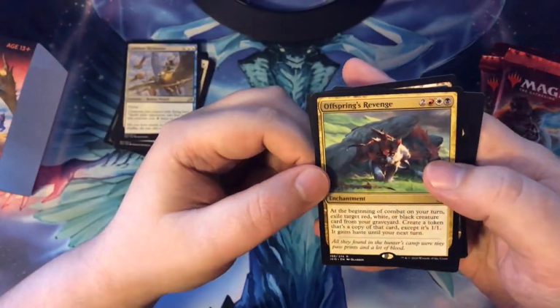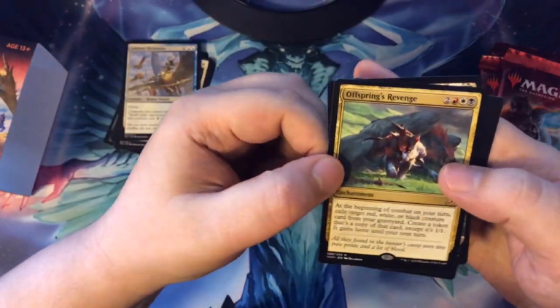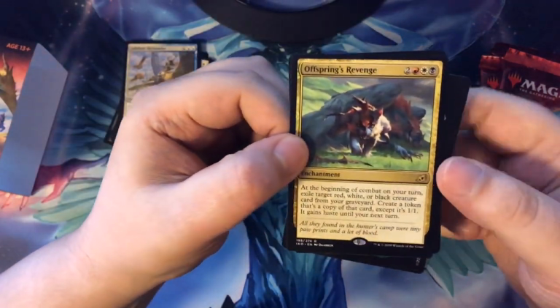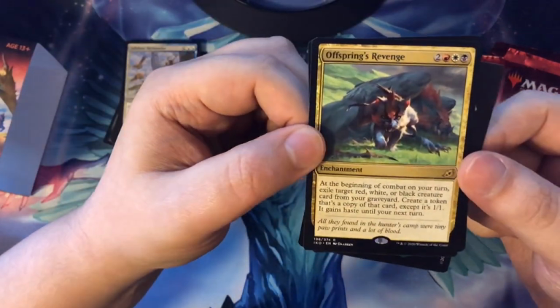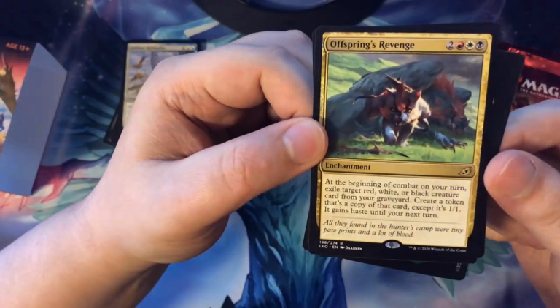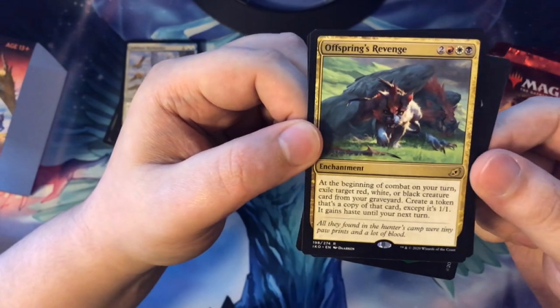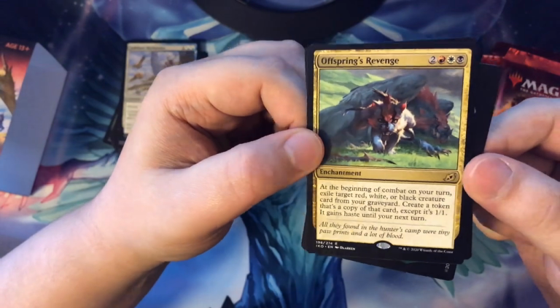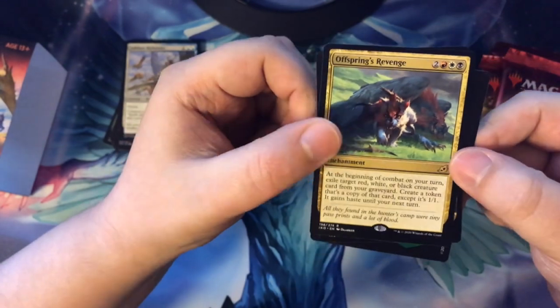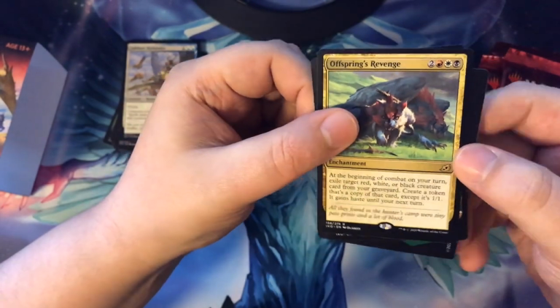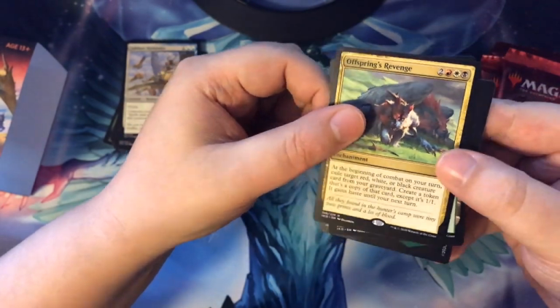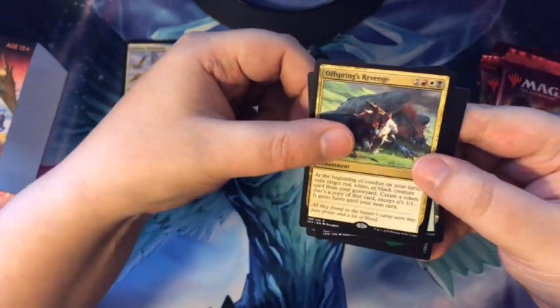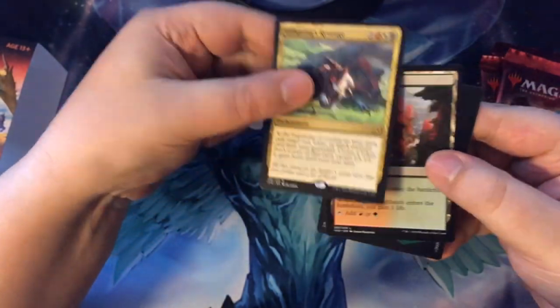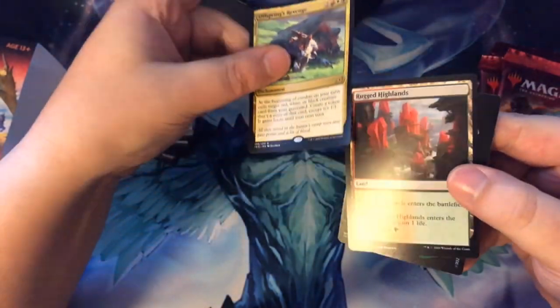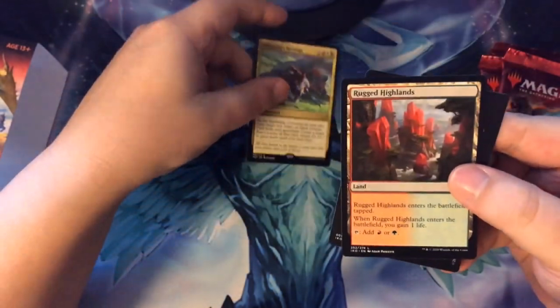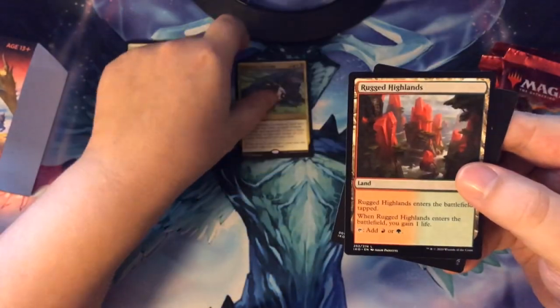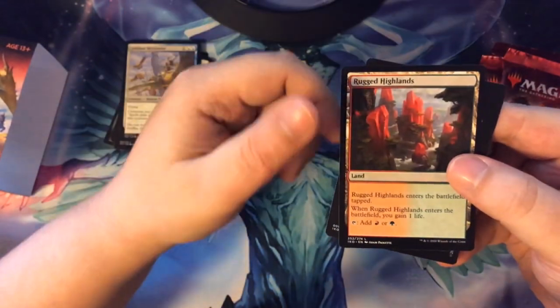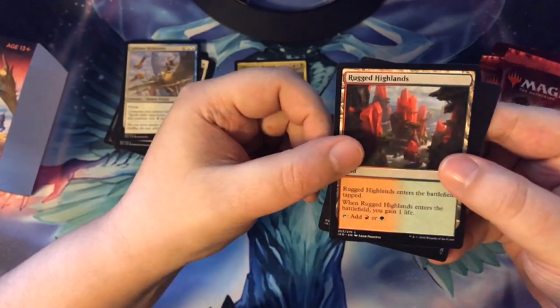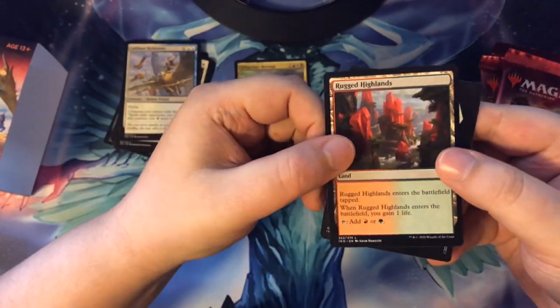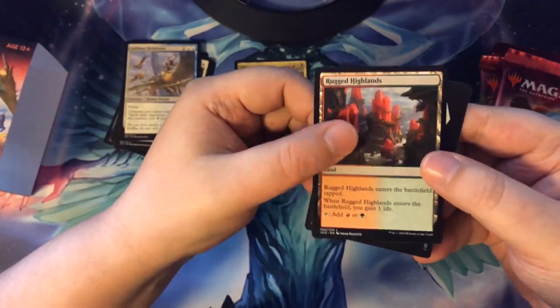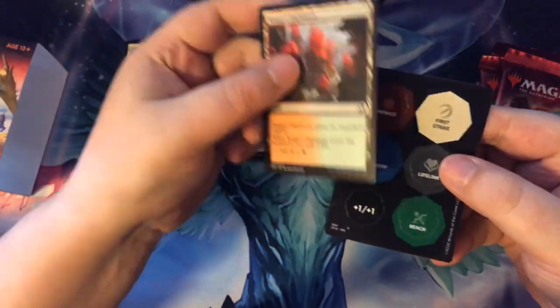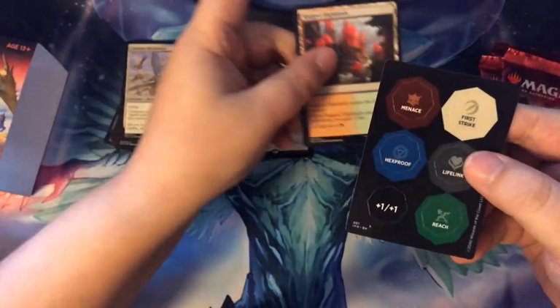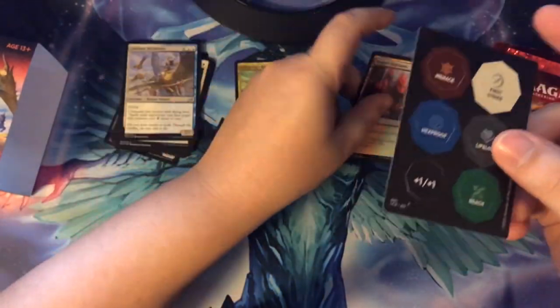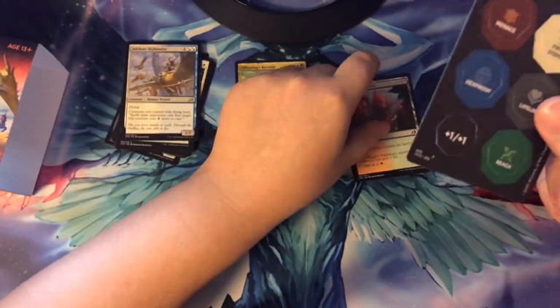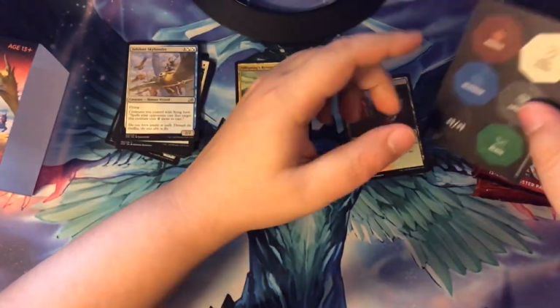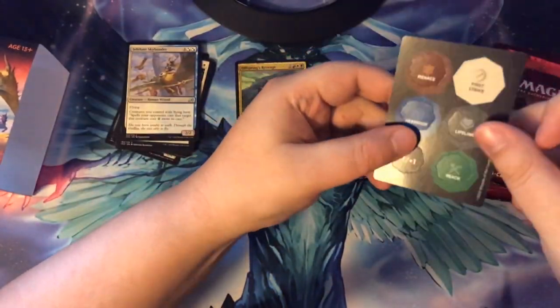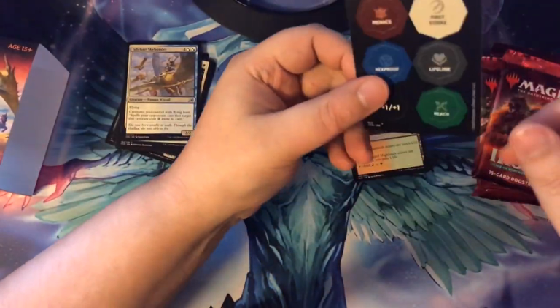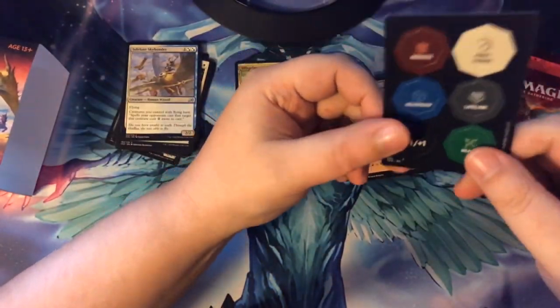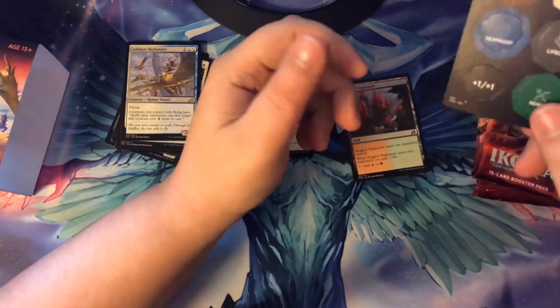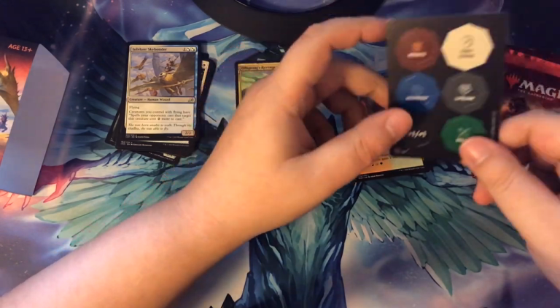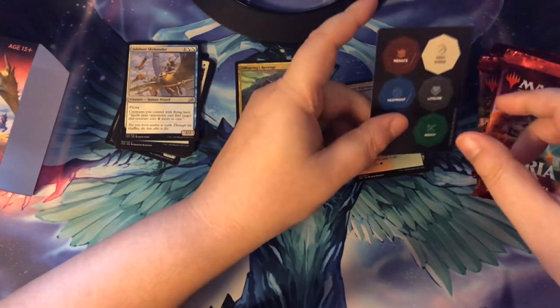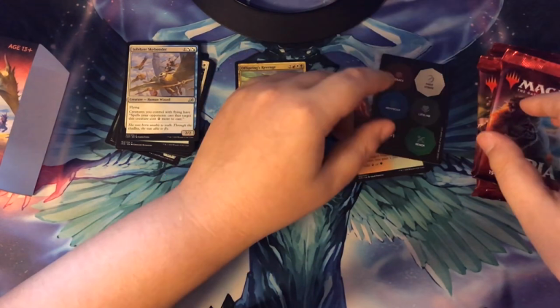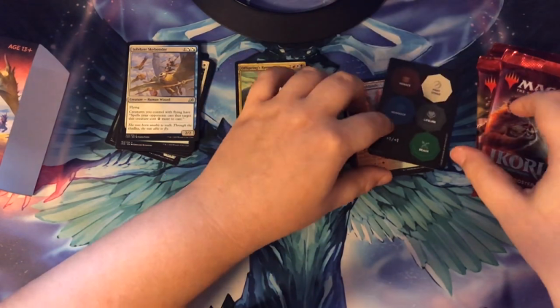So let's see what our rare is — Offspring's Revenge. And then of course our gain land and another status card.